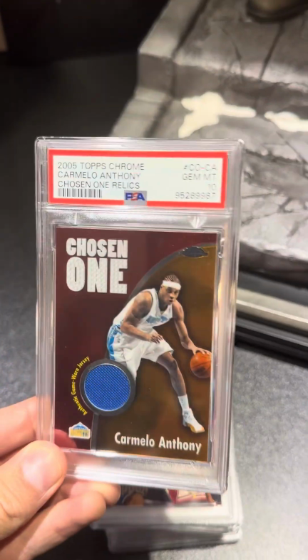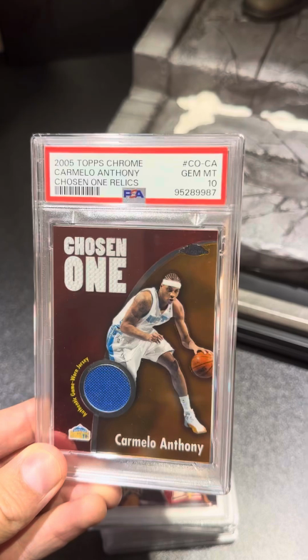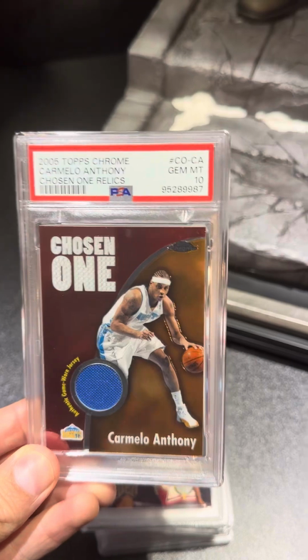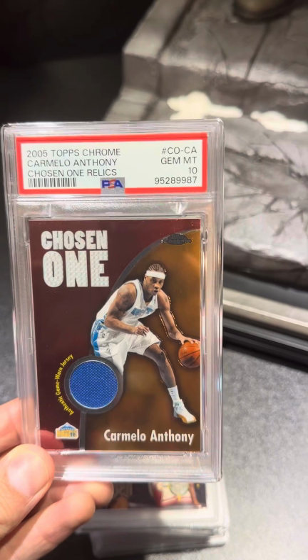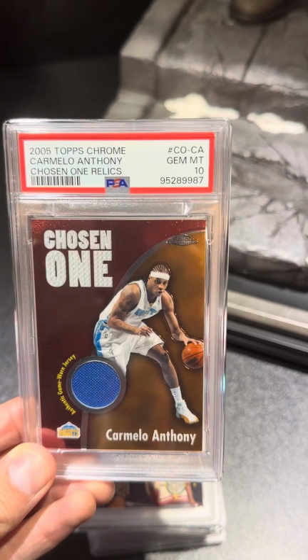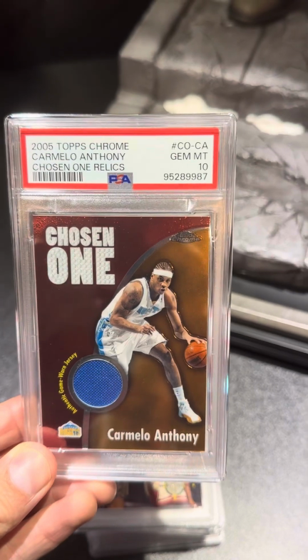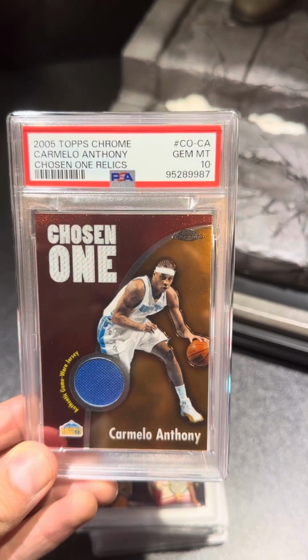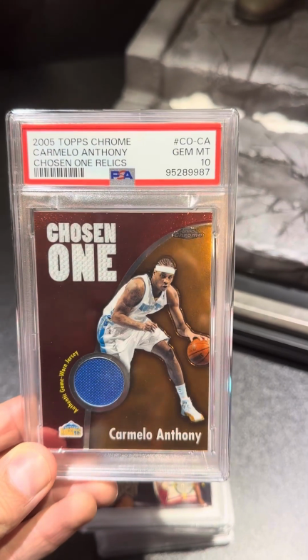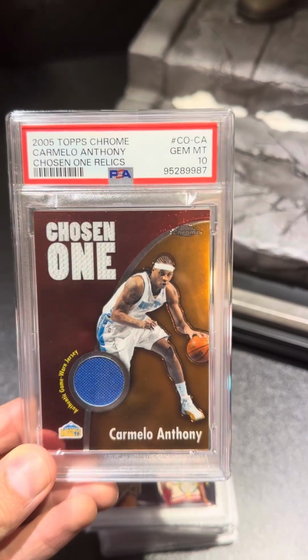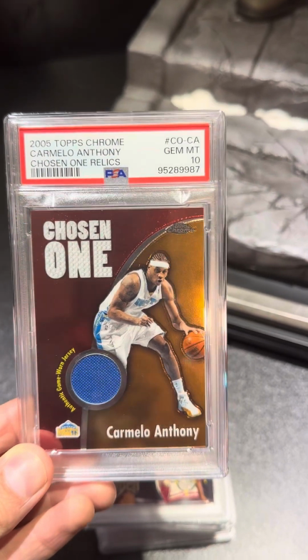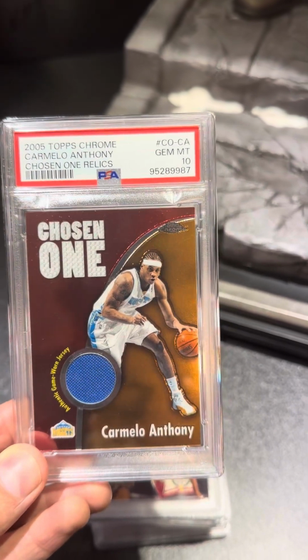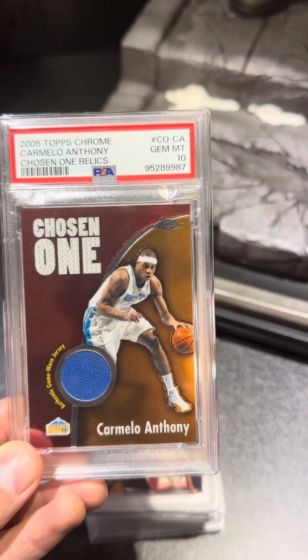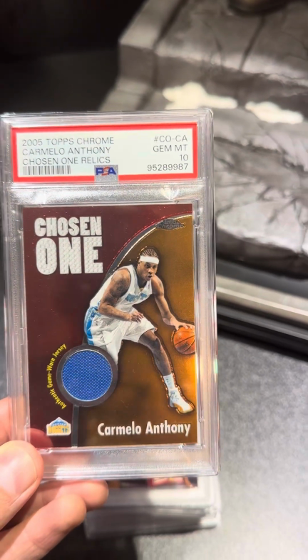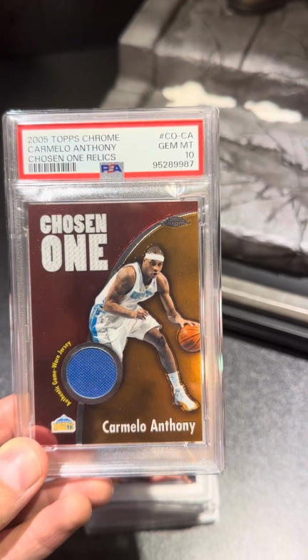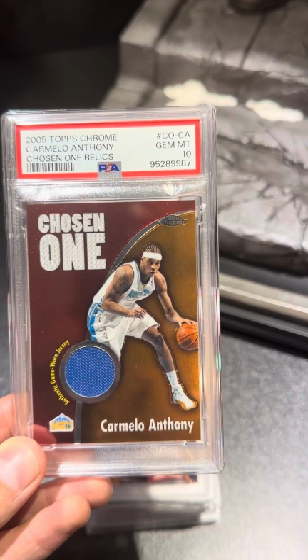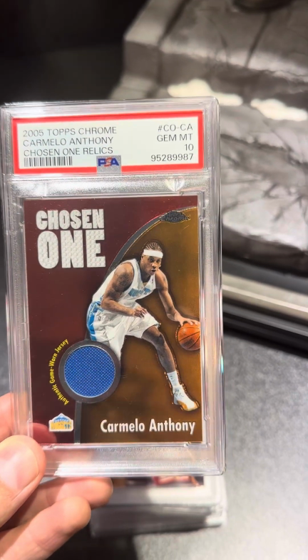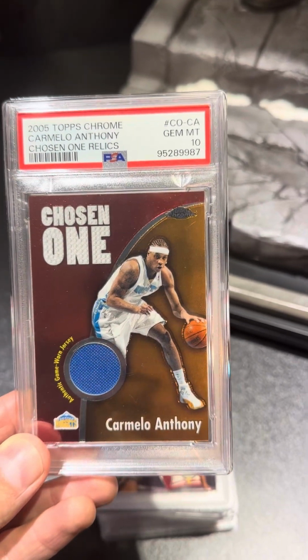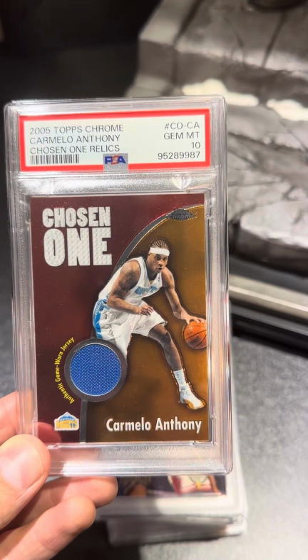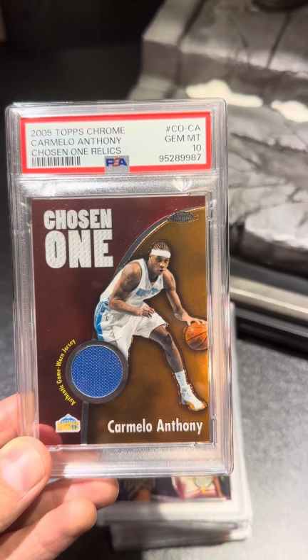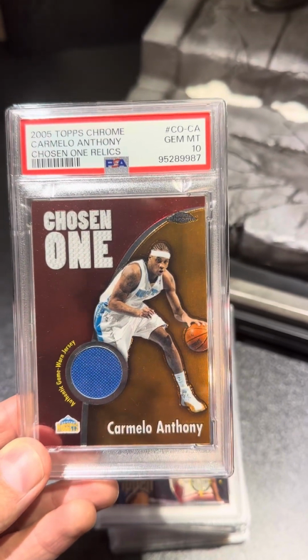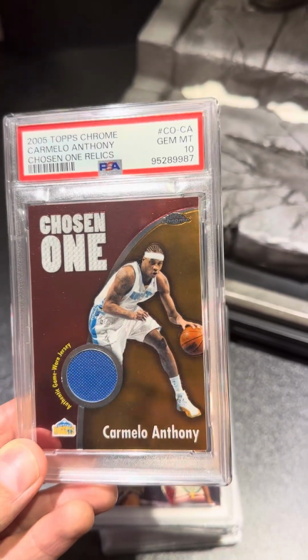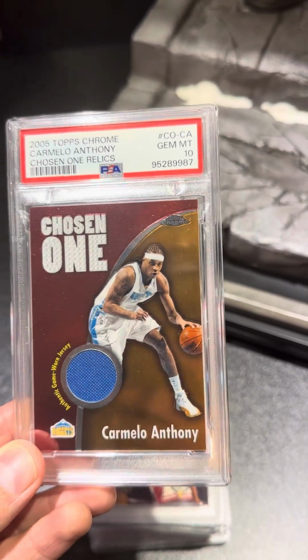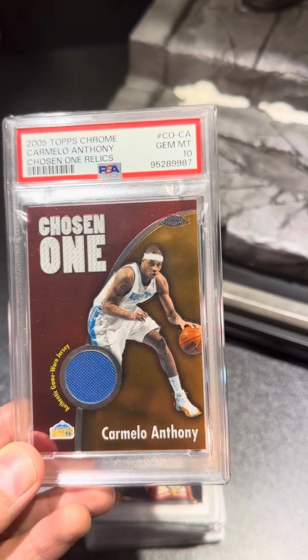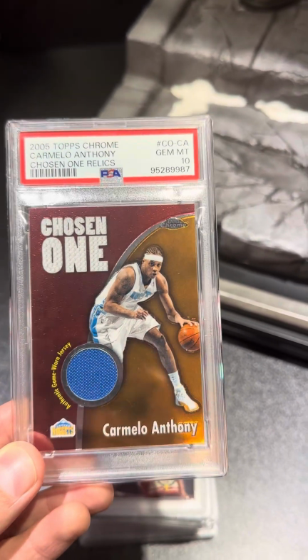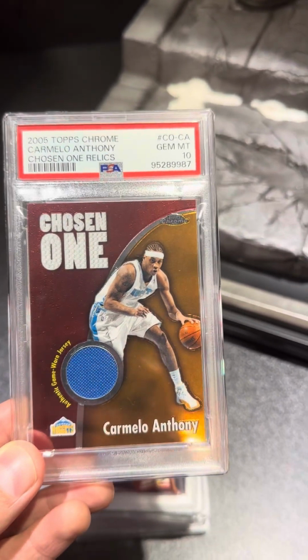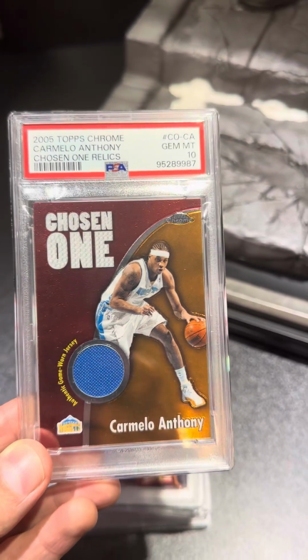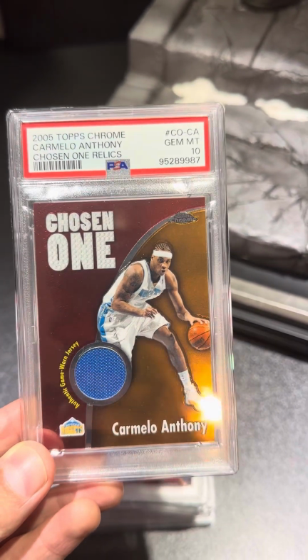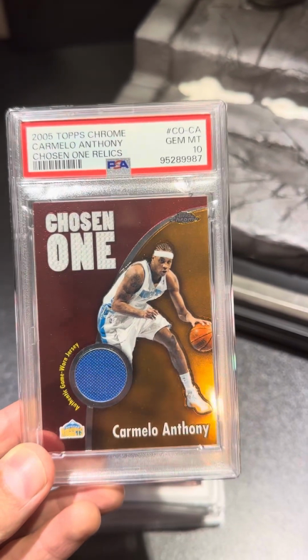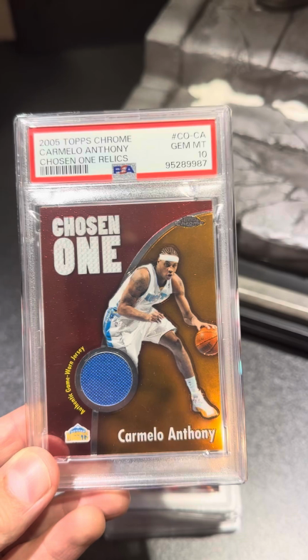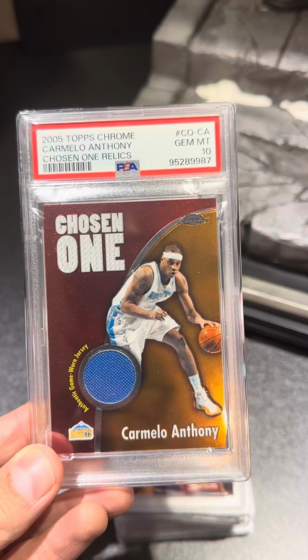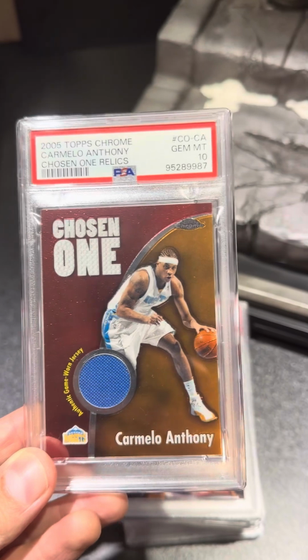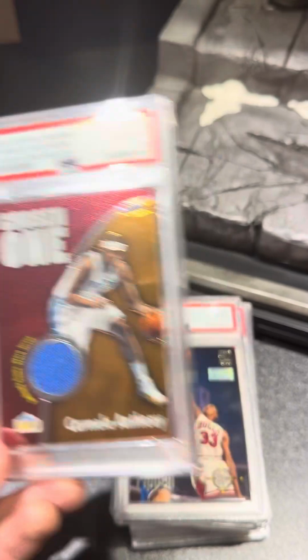Got a Carmelo Anthony Relic from the 2005 season. Pulled a perfect 10 on that one.